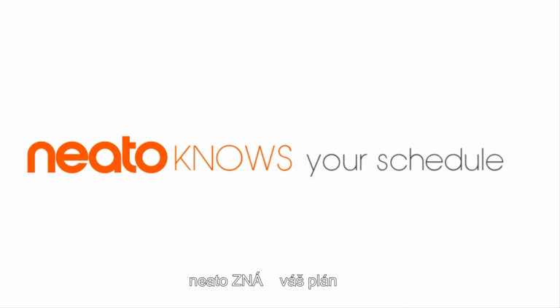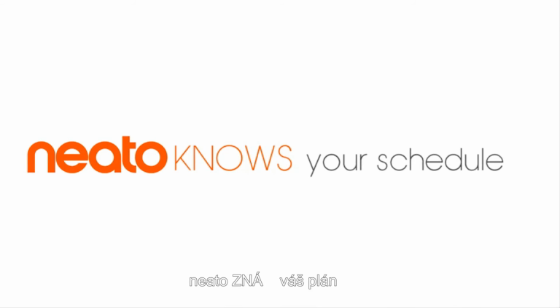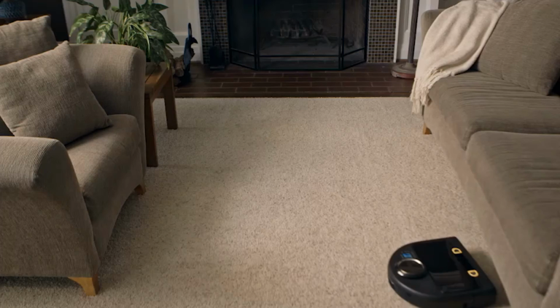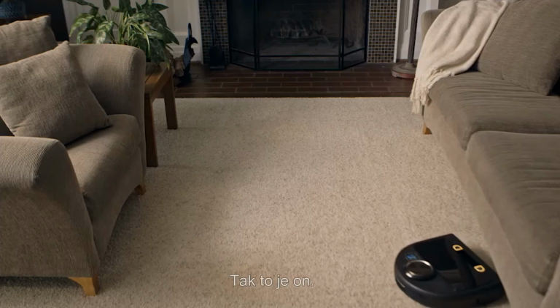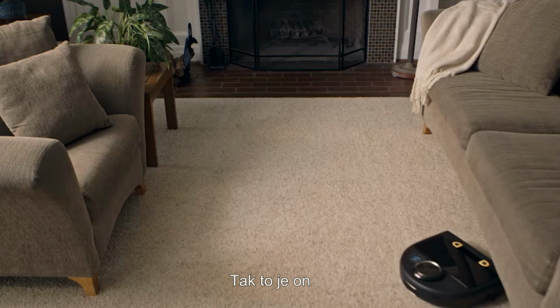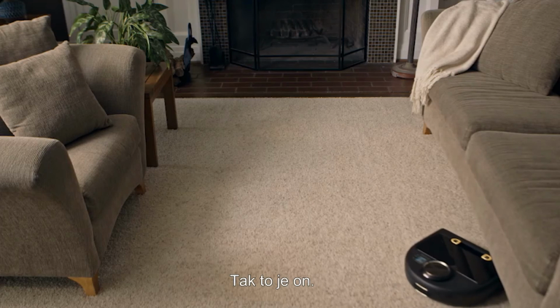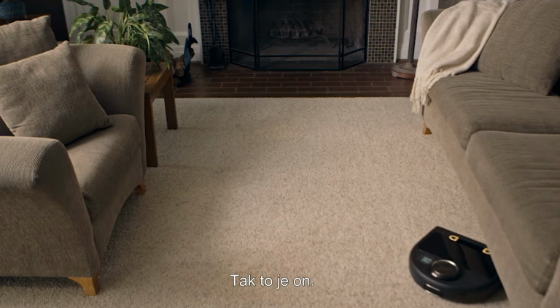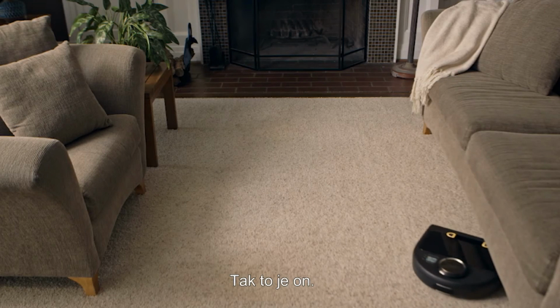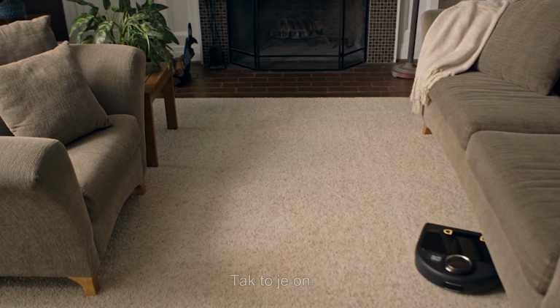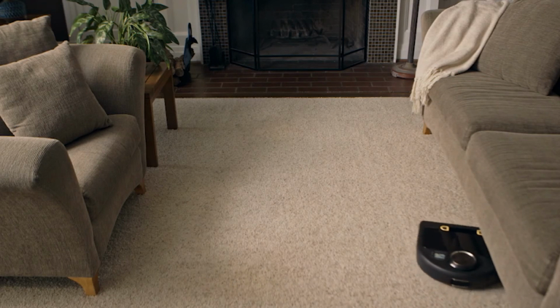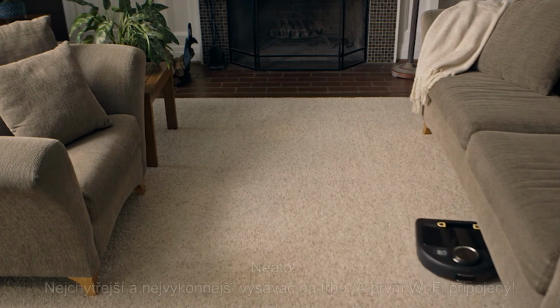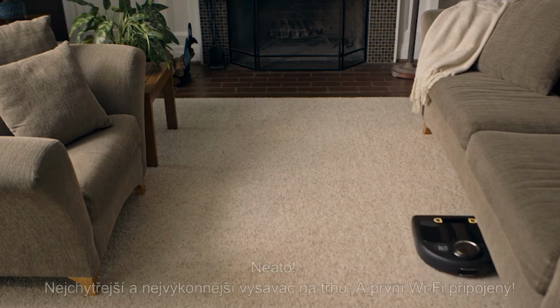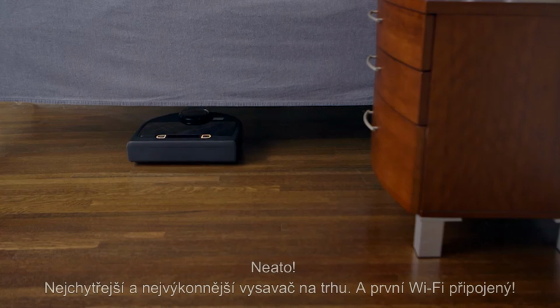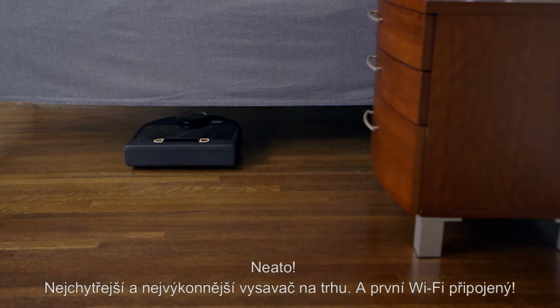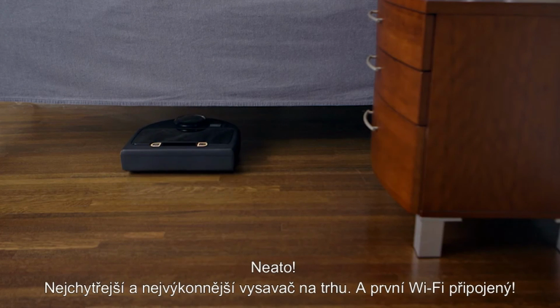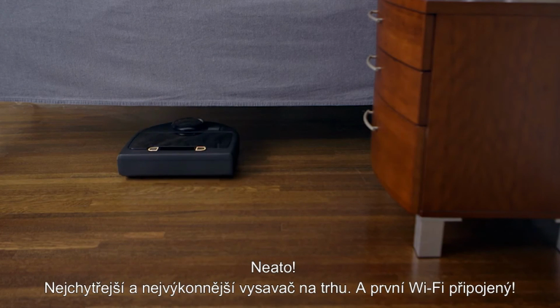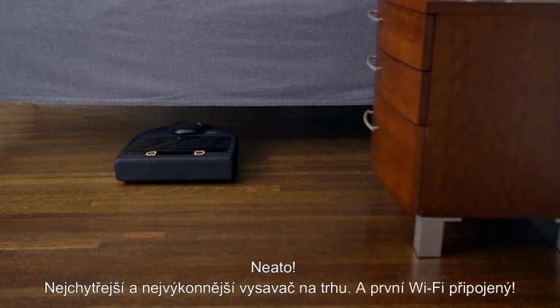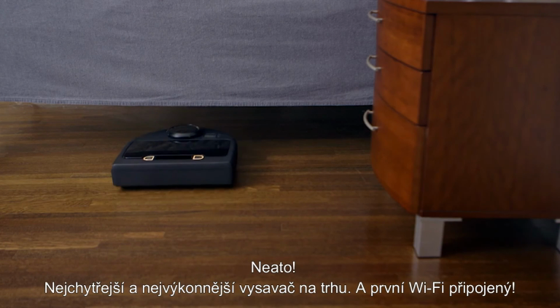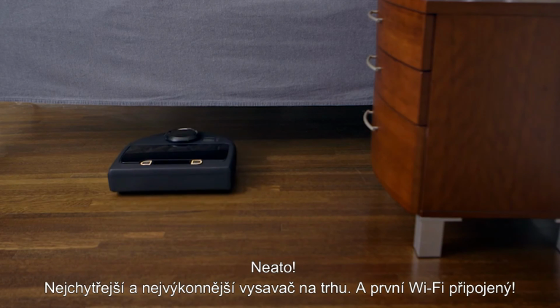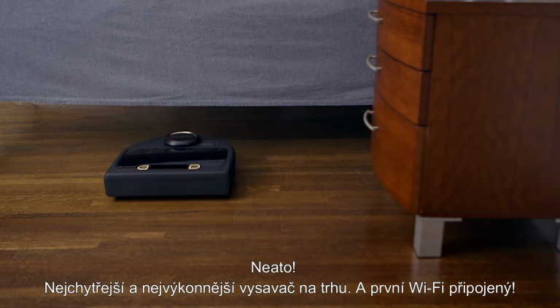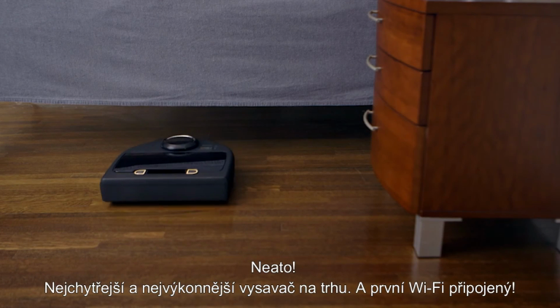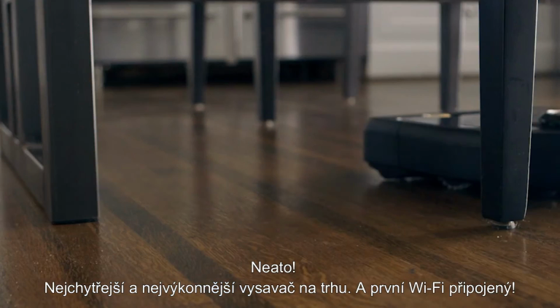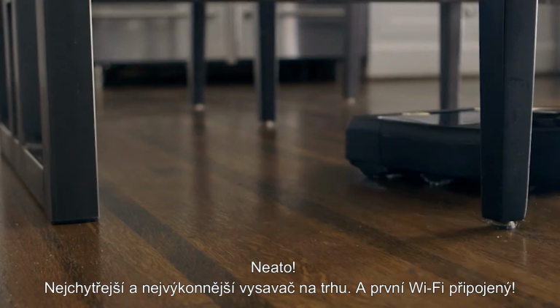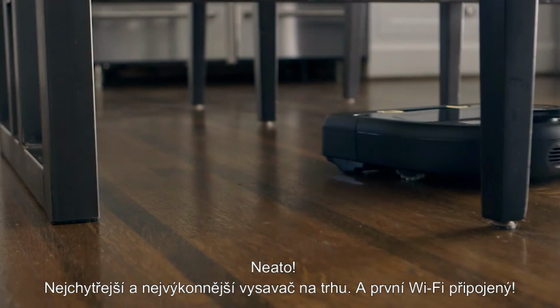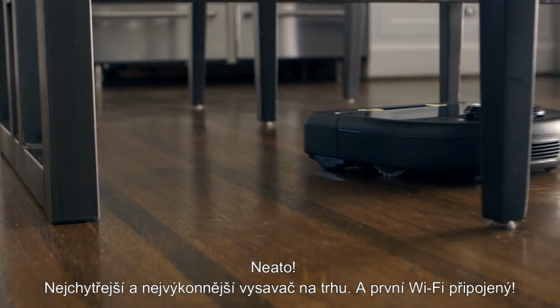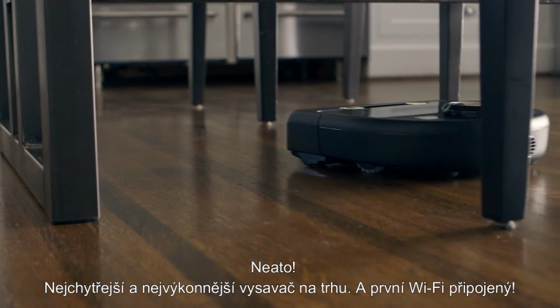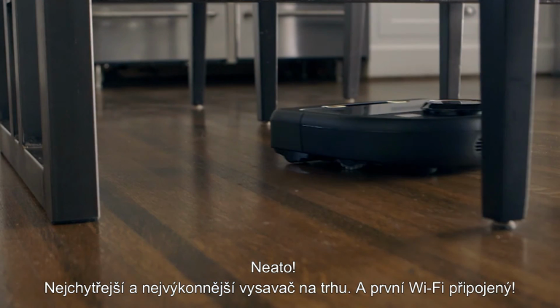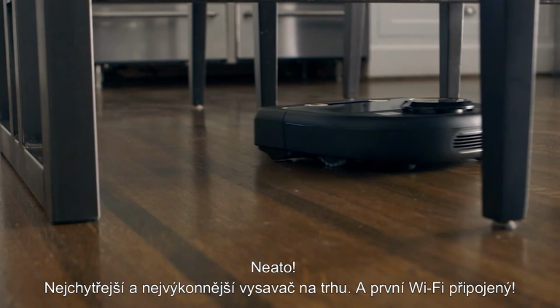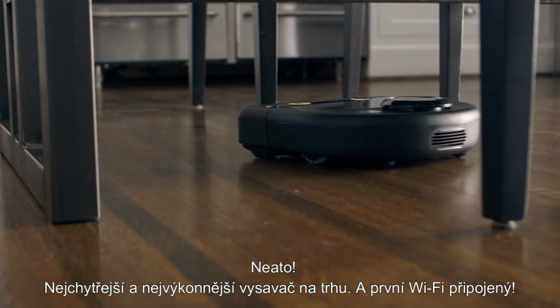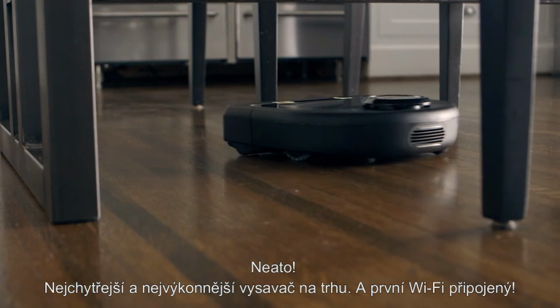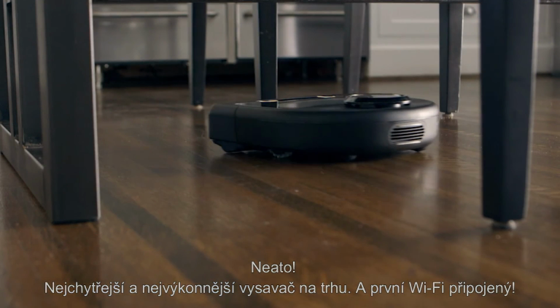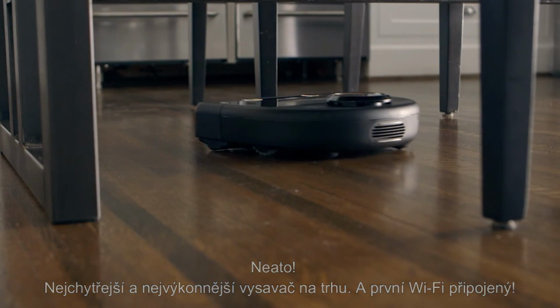So there you have it — Neato, the smartest, most powerful connected robot vacuum on the market.